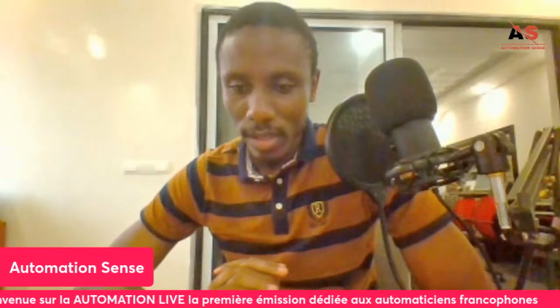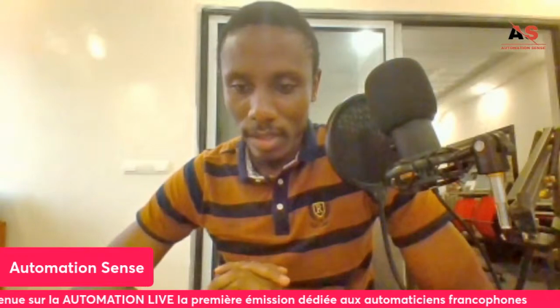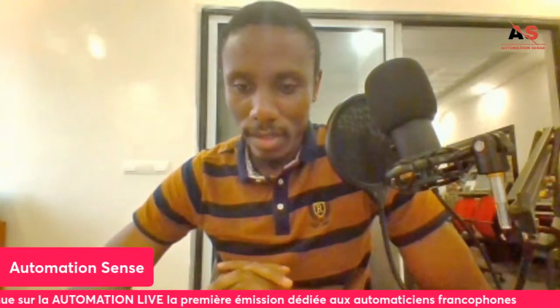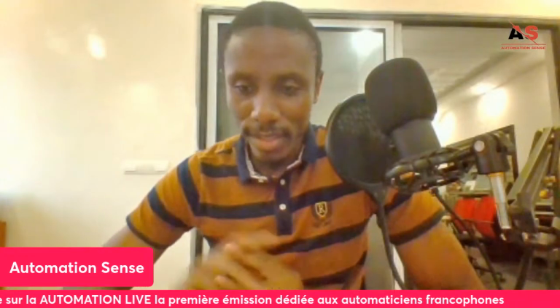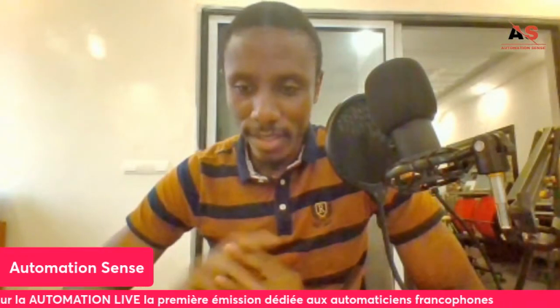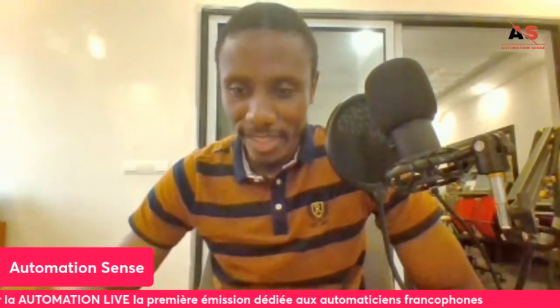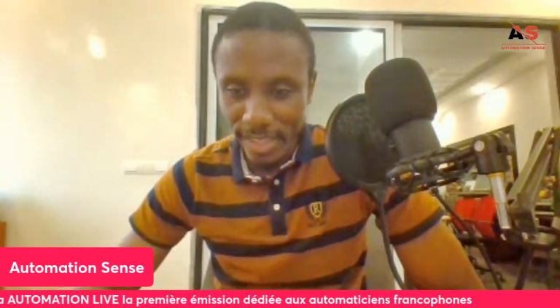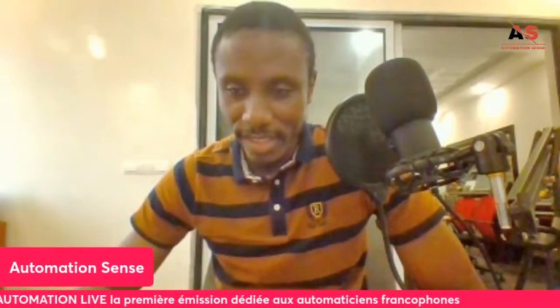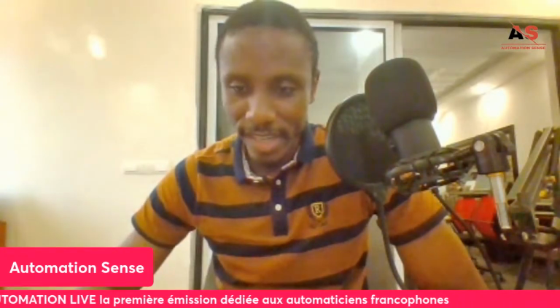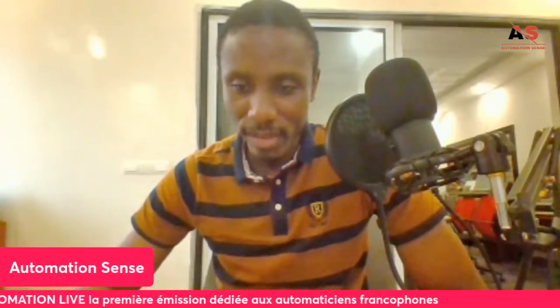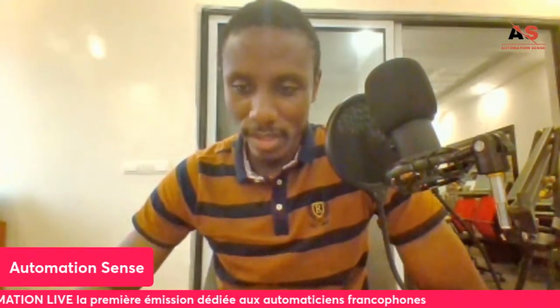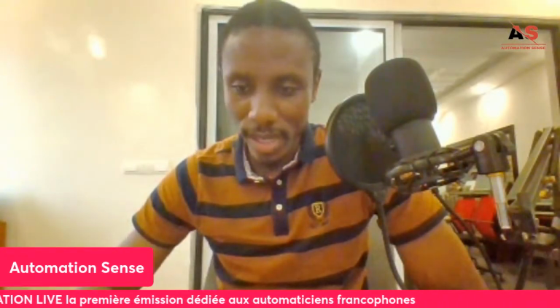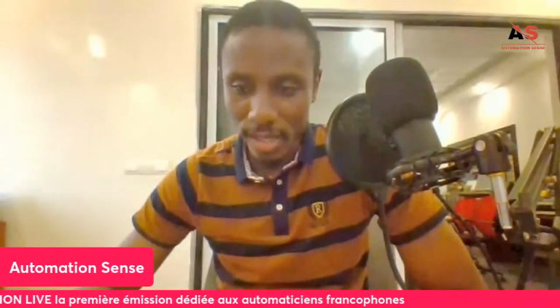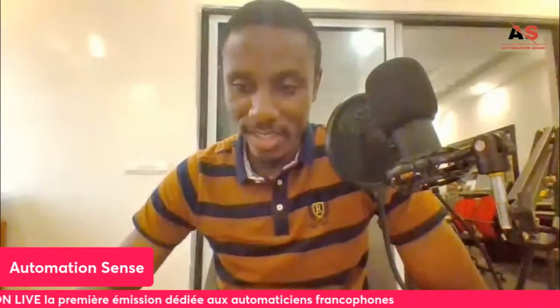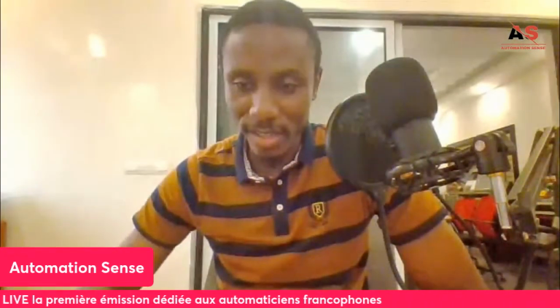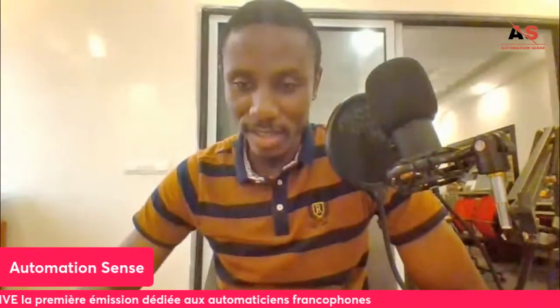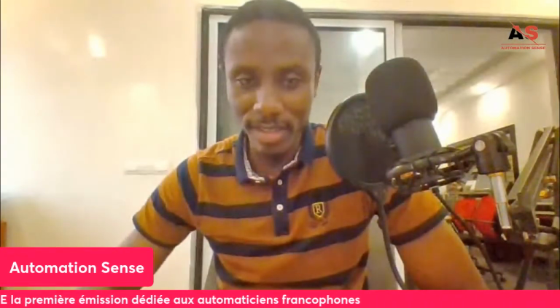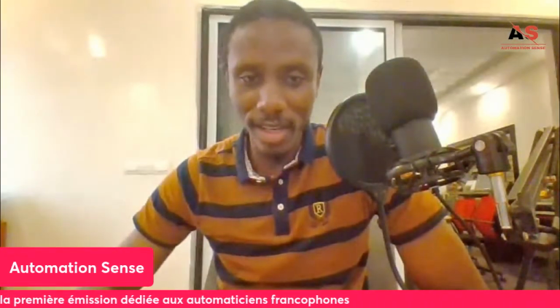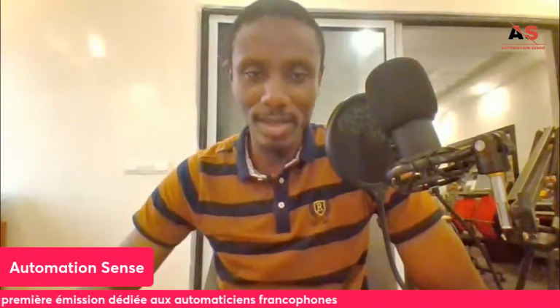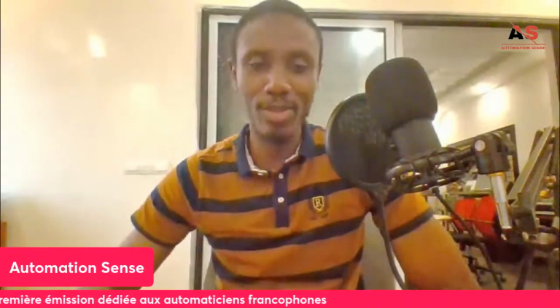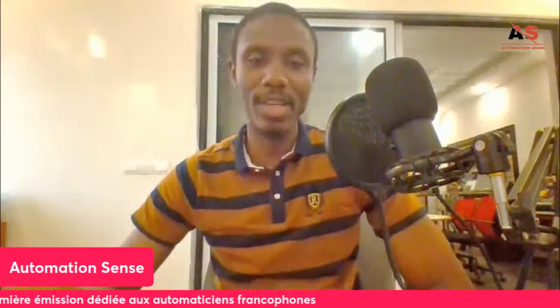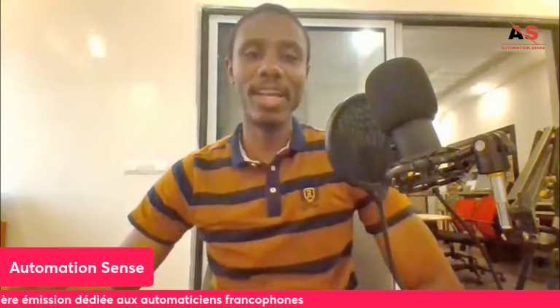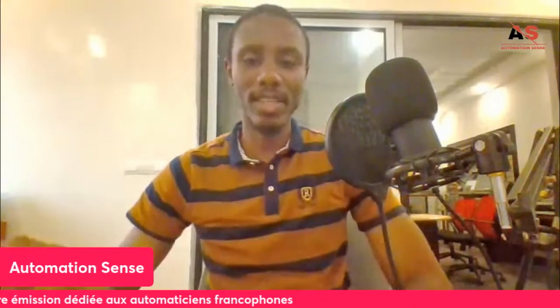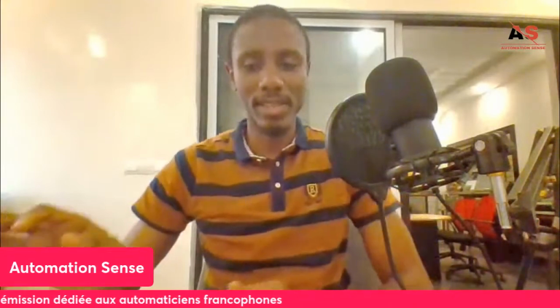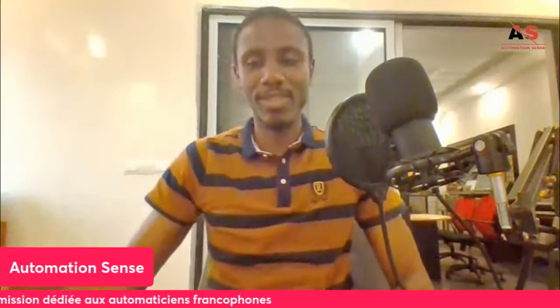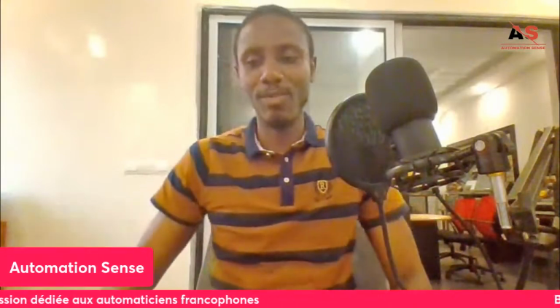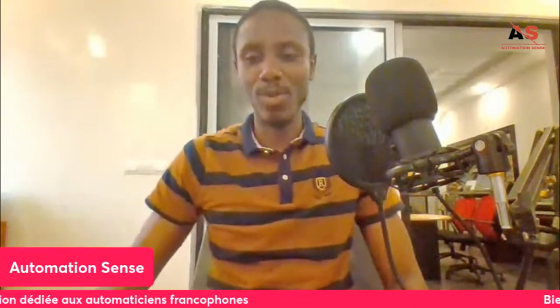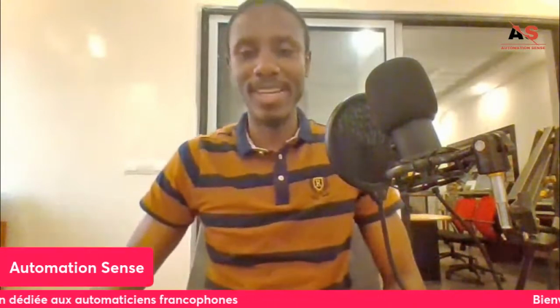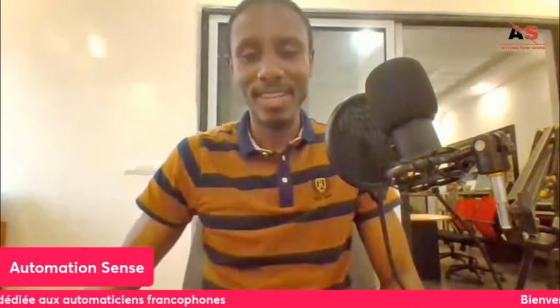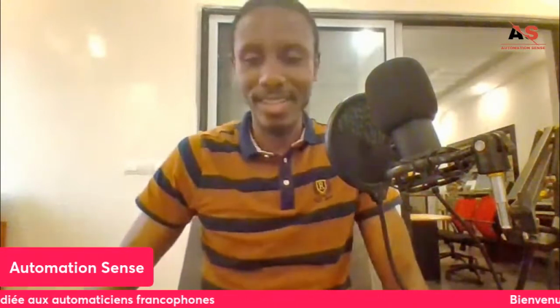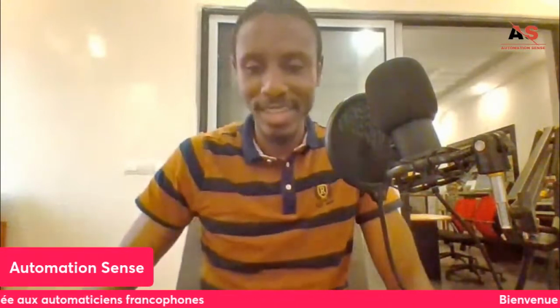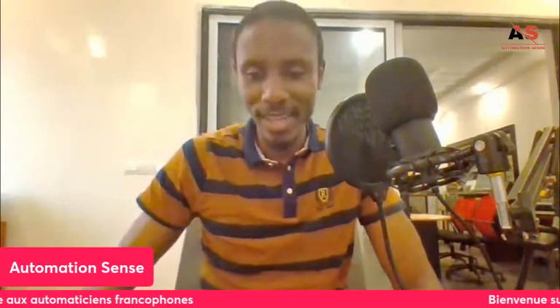Good evening, Djilali from Algeria — welcome to the session.